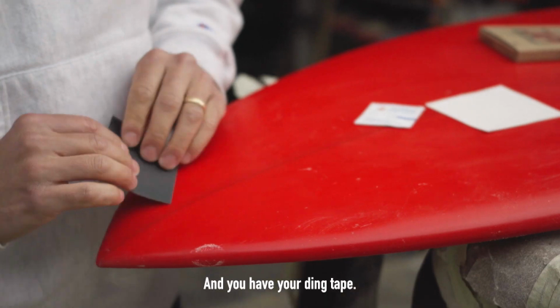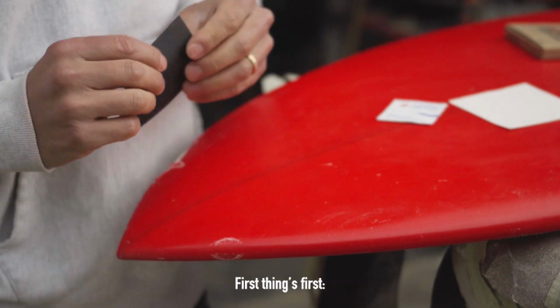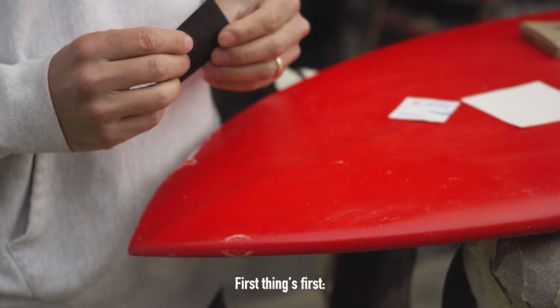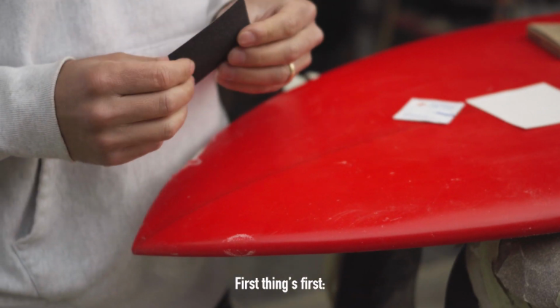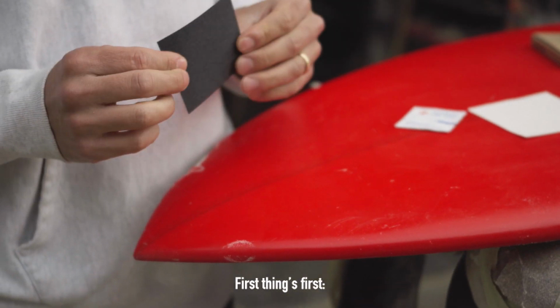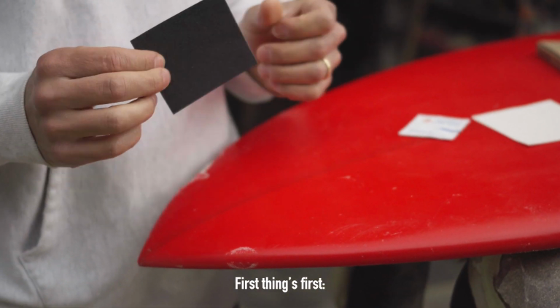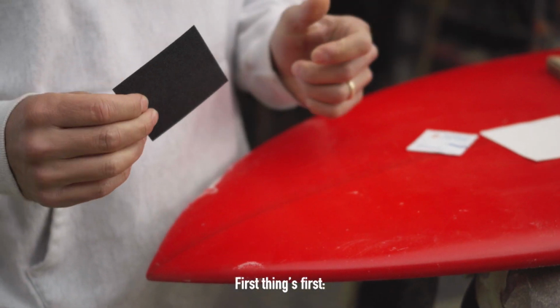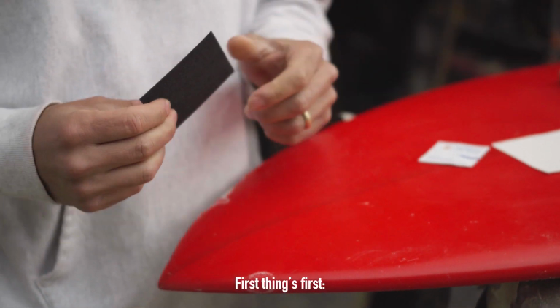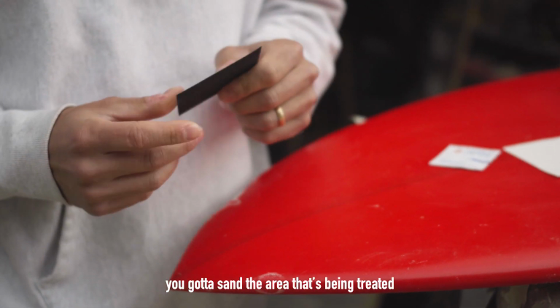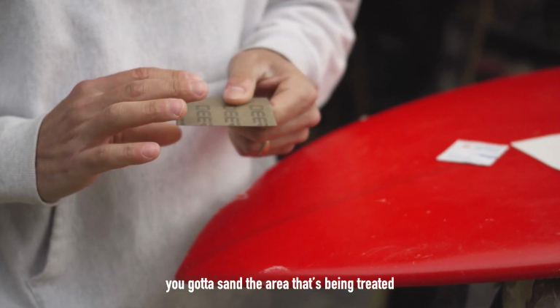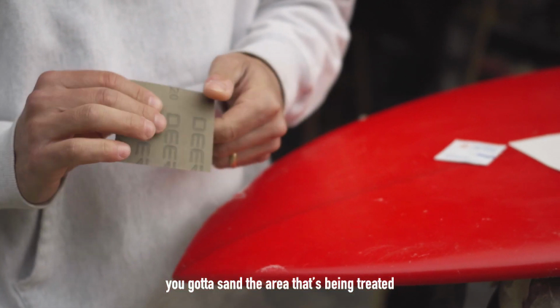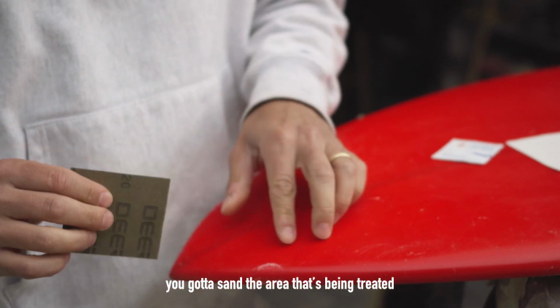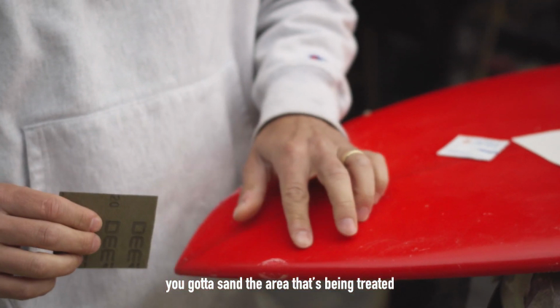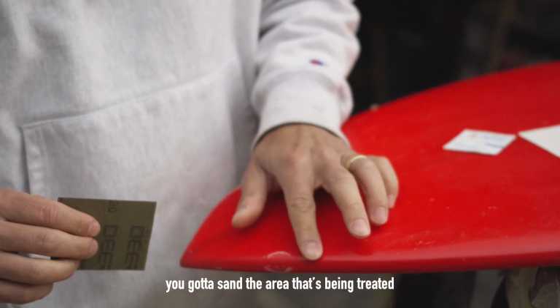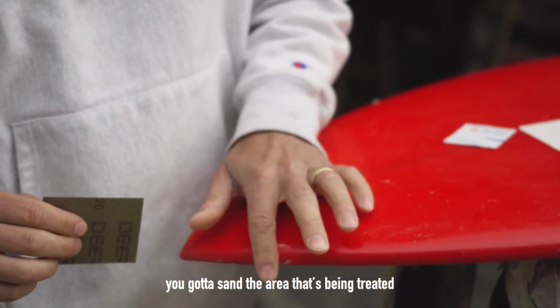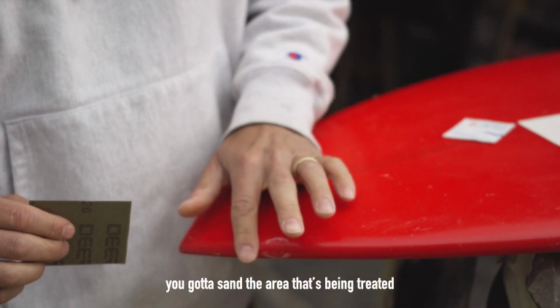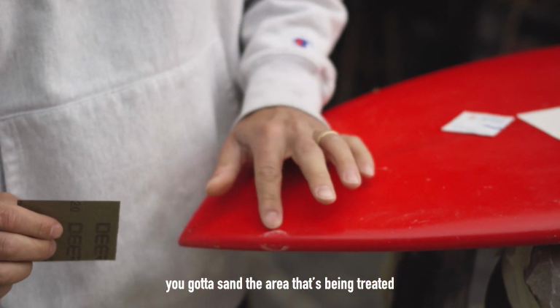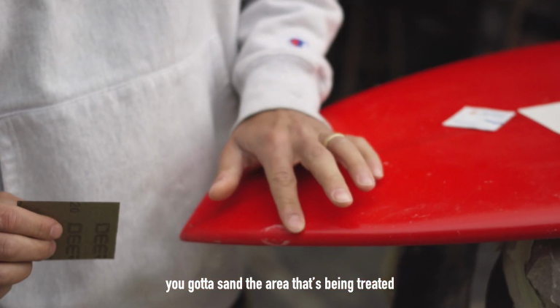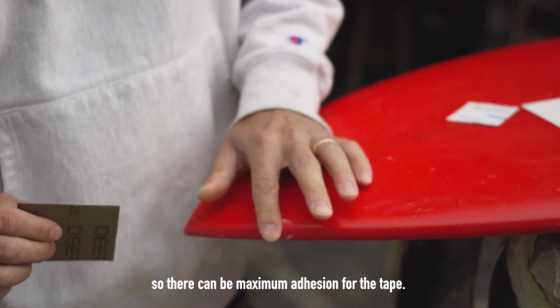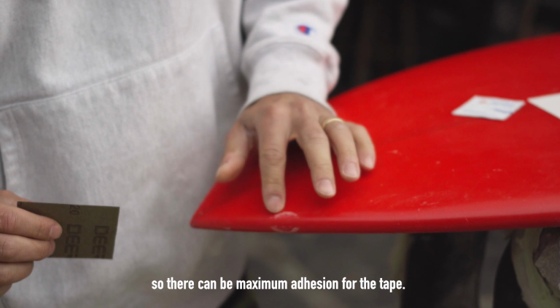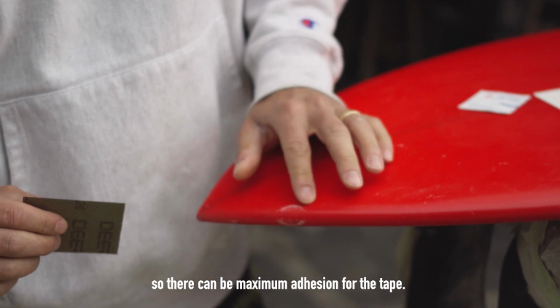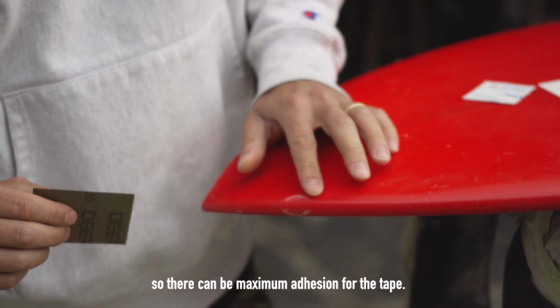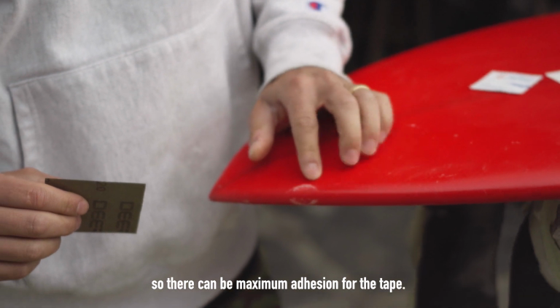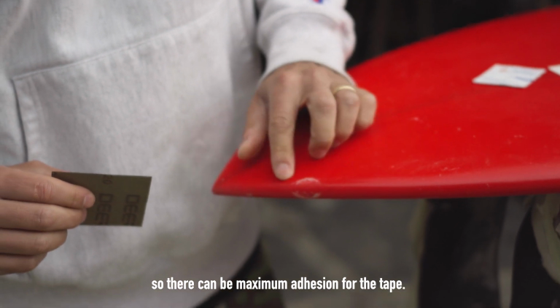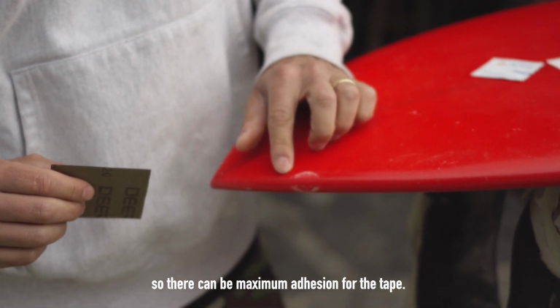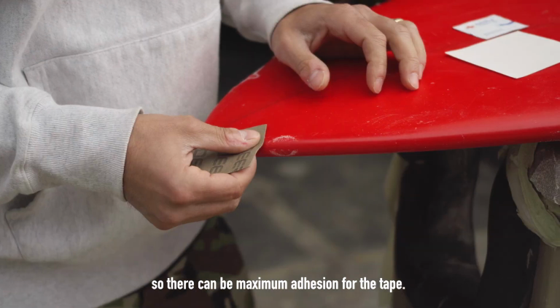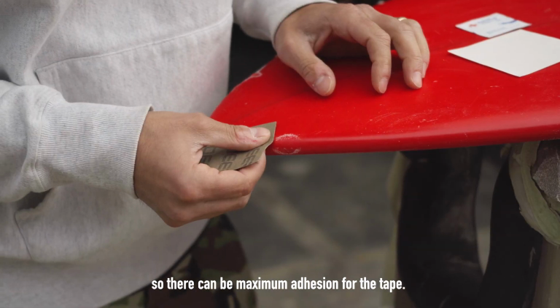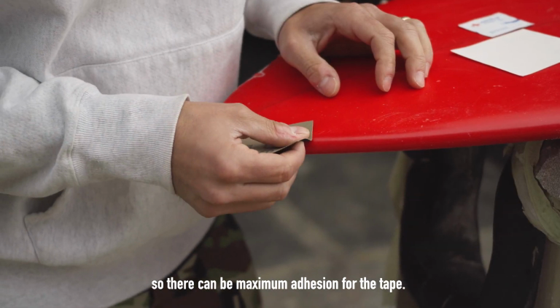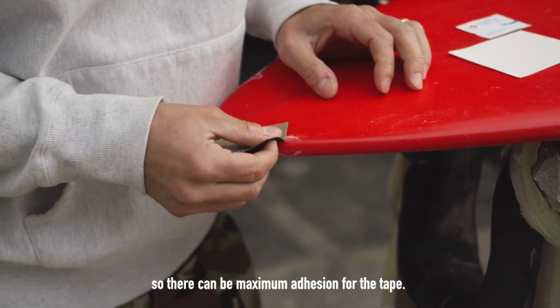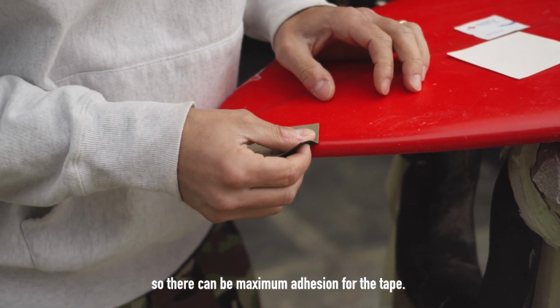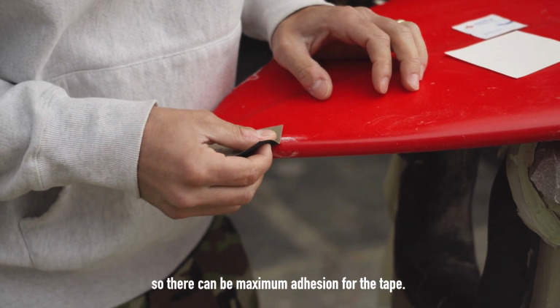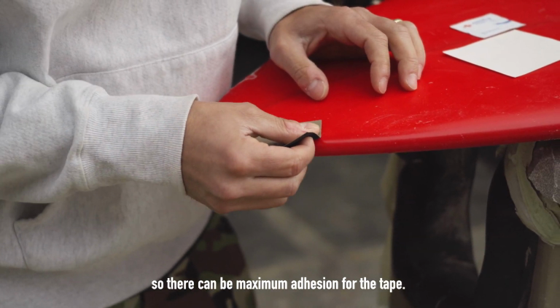First things first — got to sand the area that's being treated so that there can be maximum adhesion for the tape.